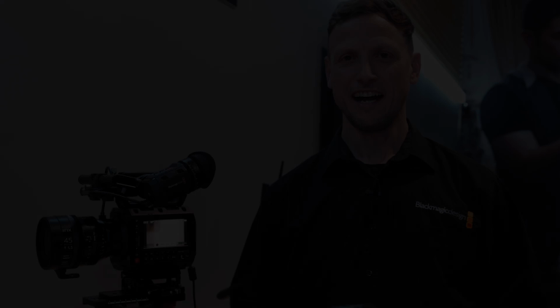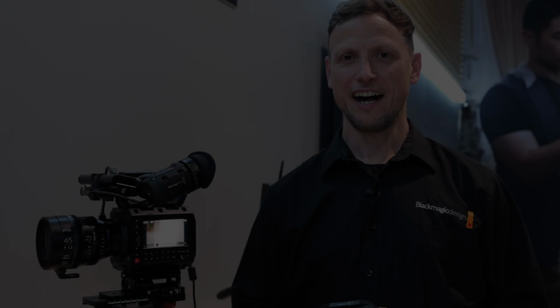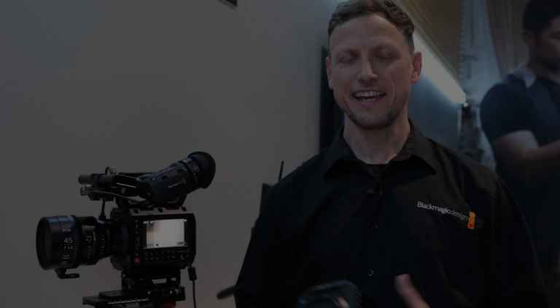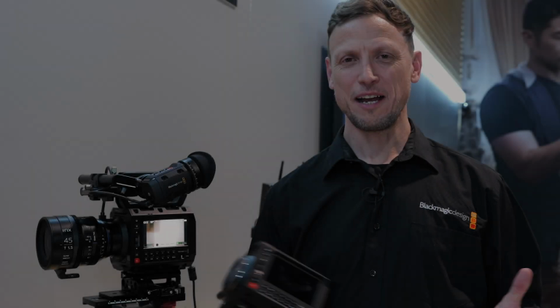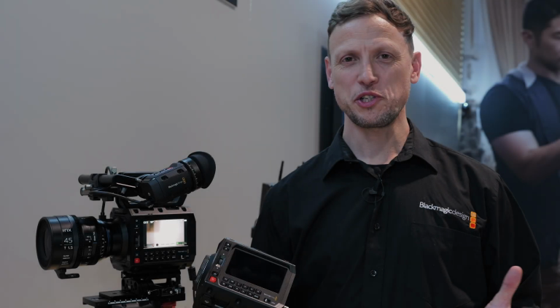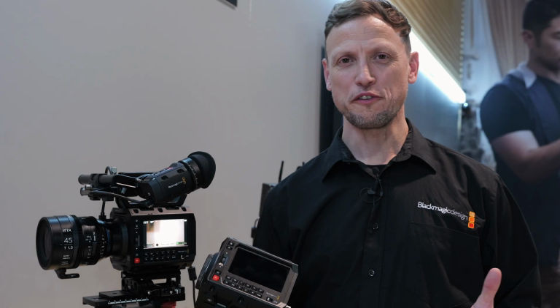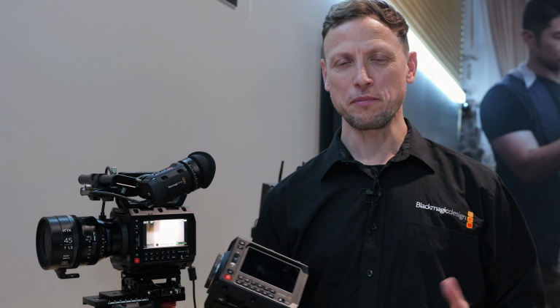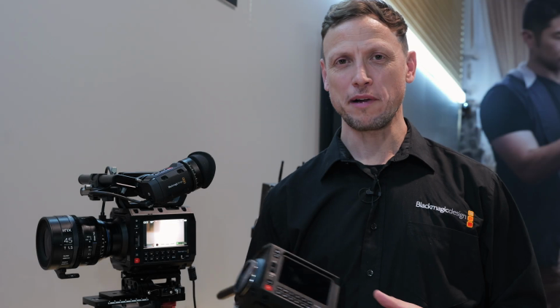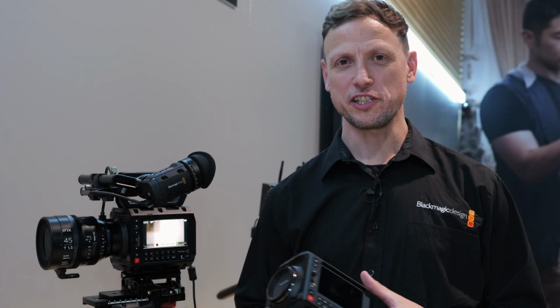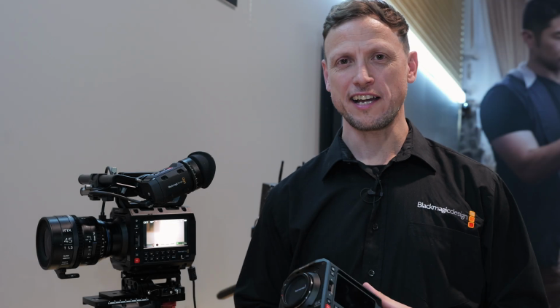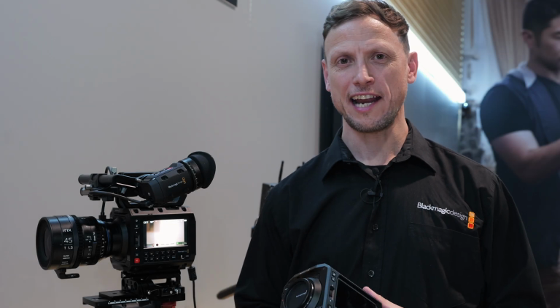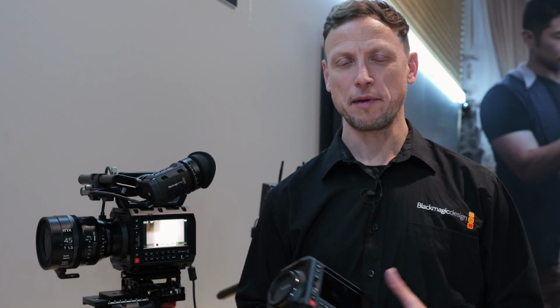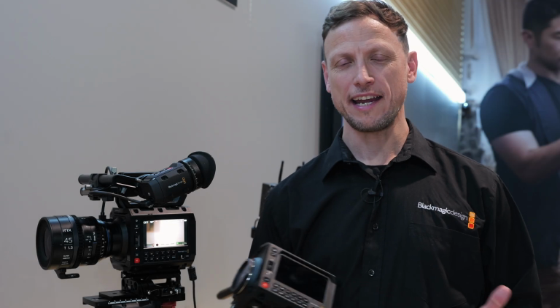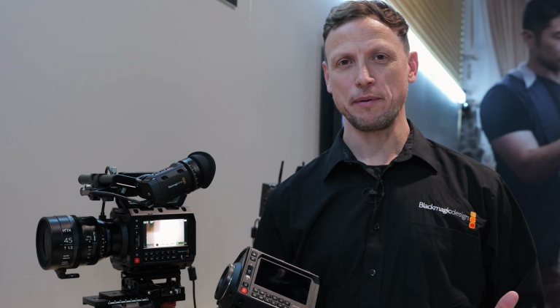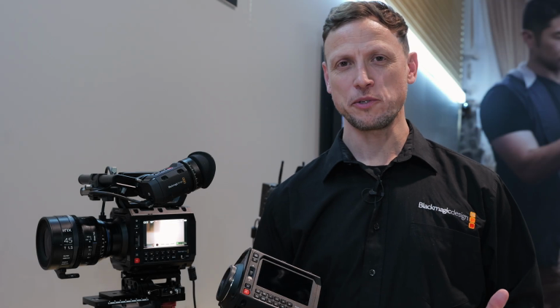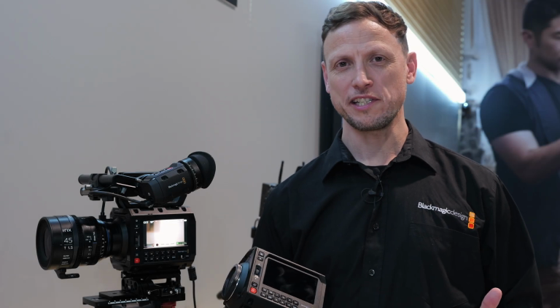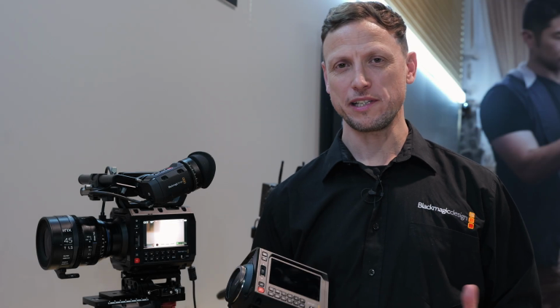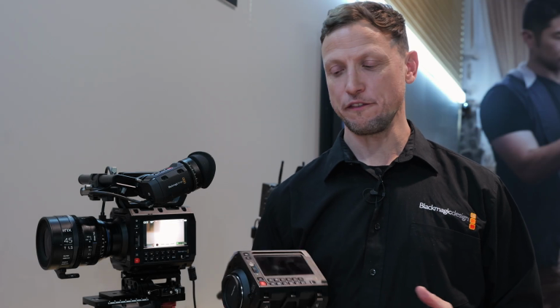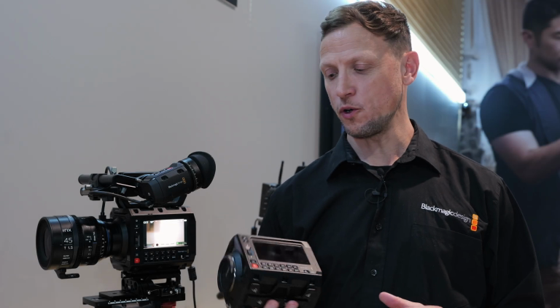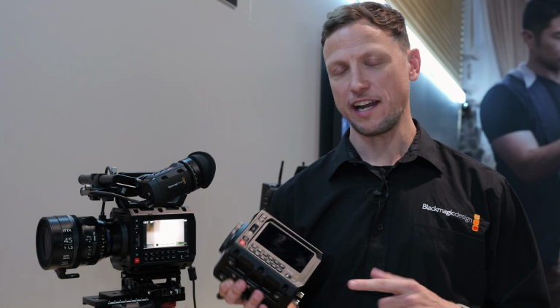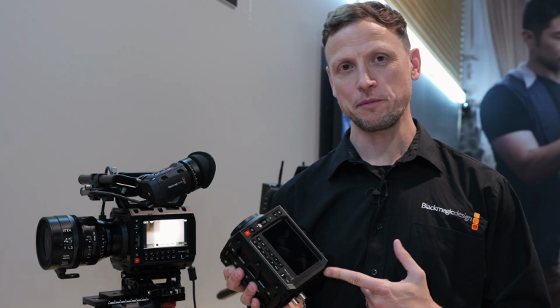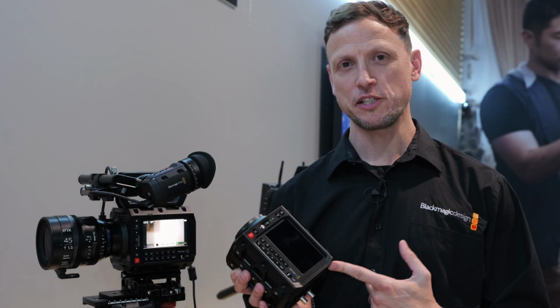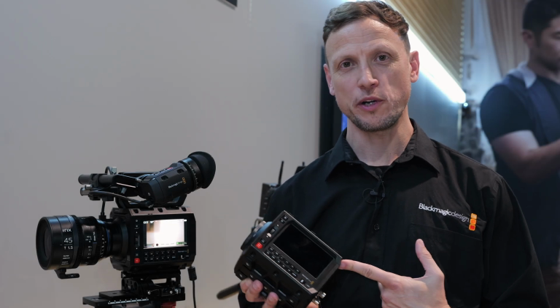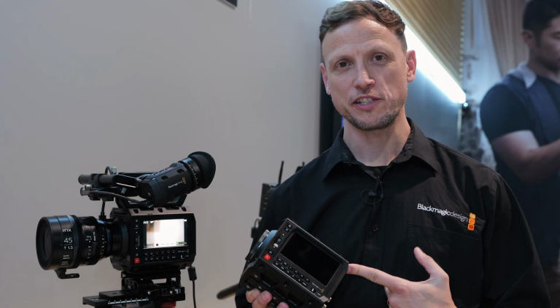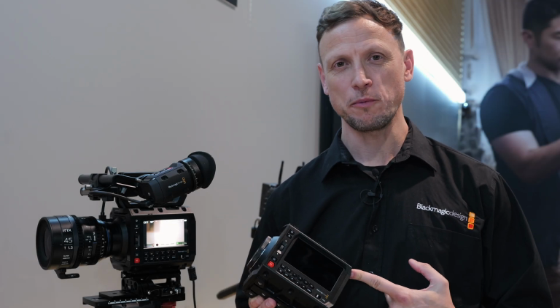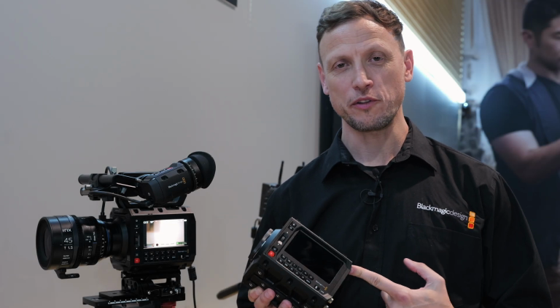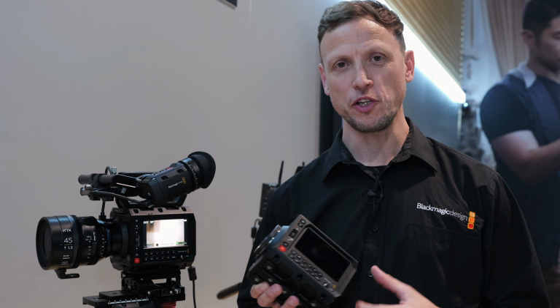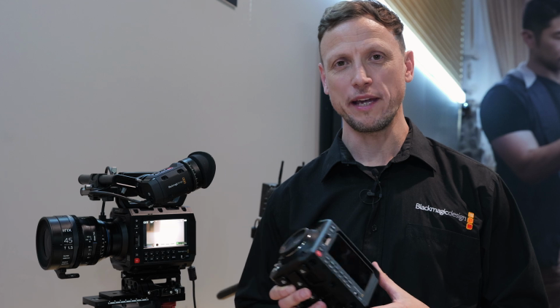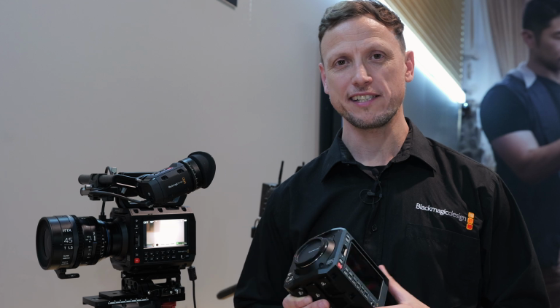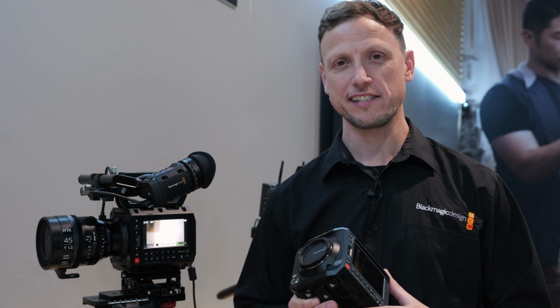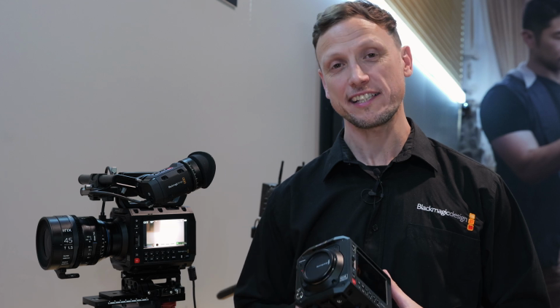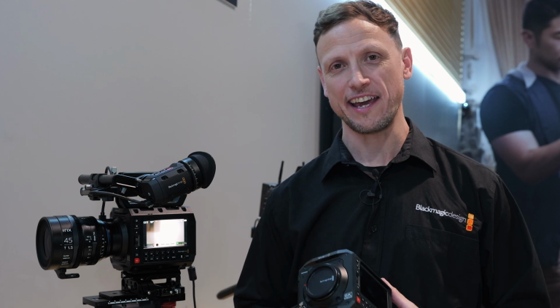Hi, I'm Stuart from Blackmagic Design, and I'm at NAB 2024, and I'm going to be talking to you about the new Pixis 6K.